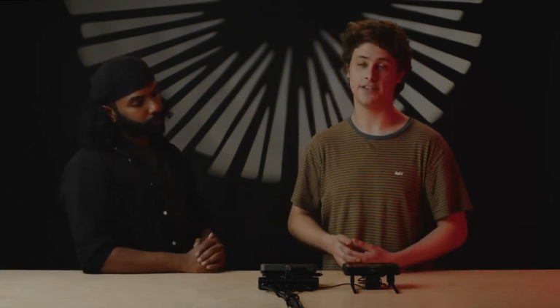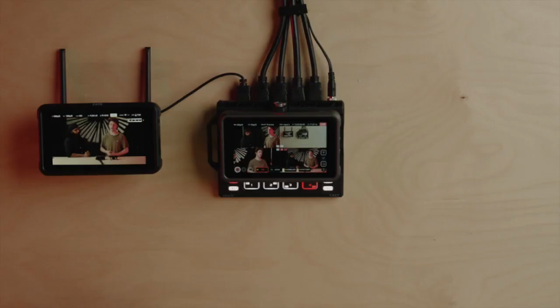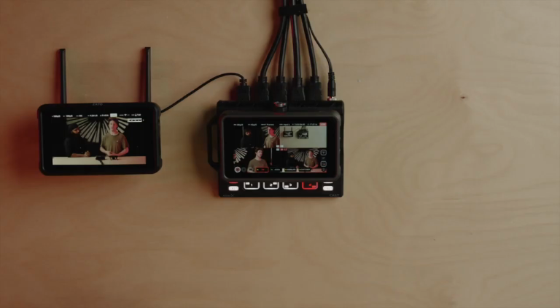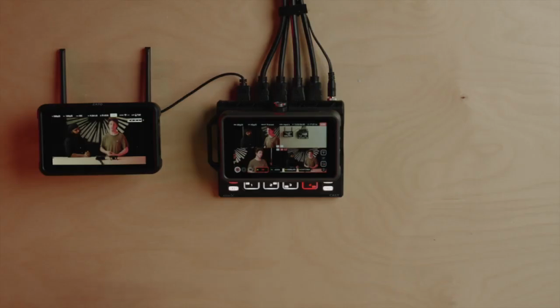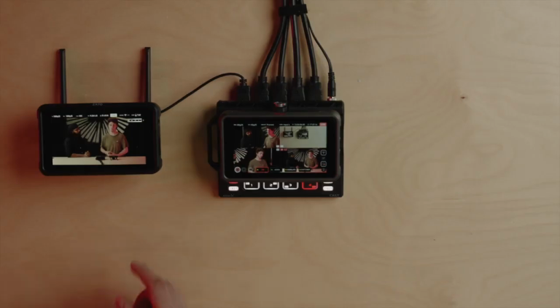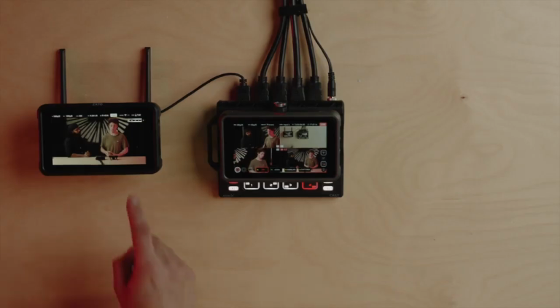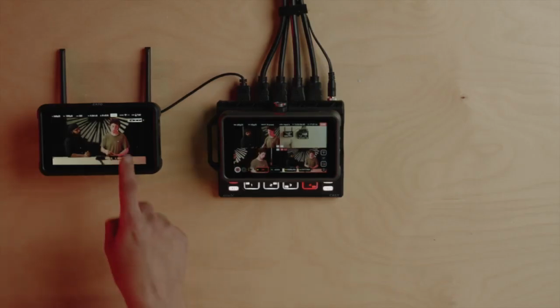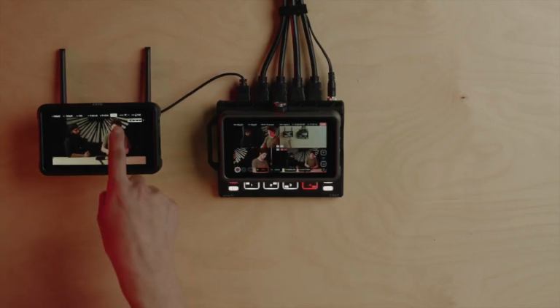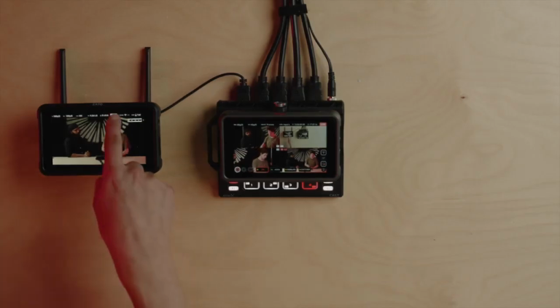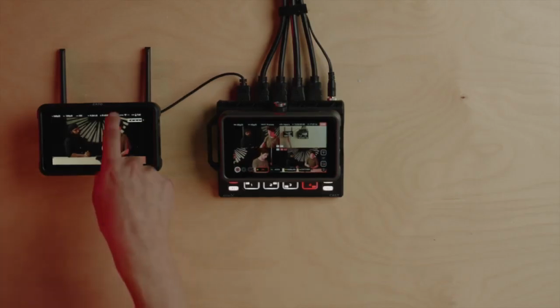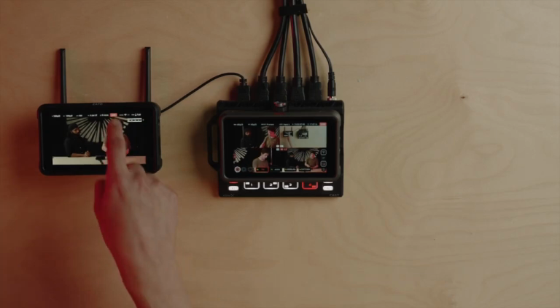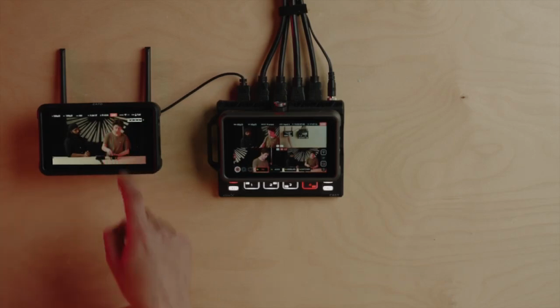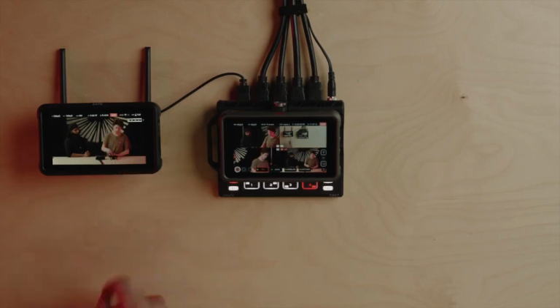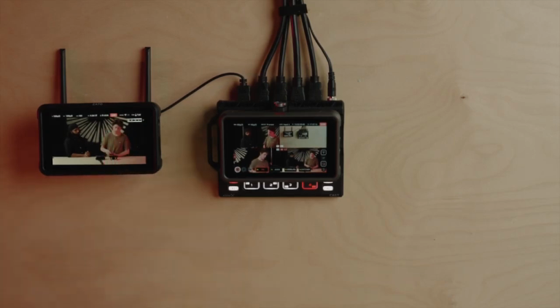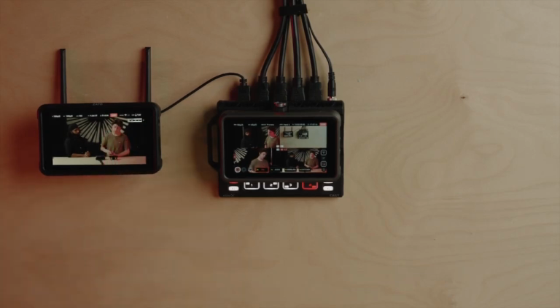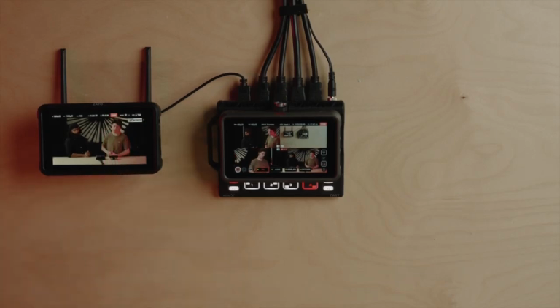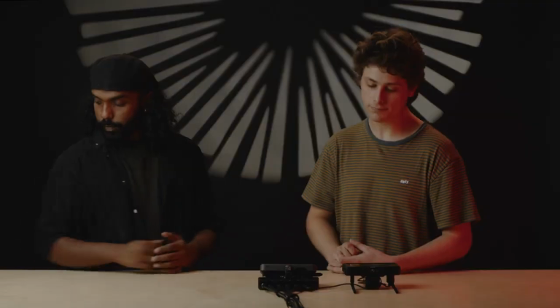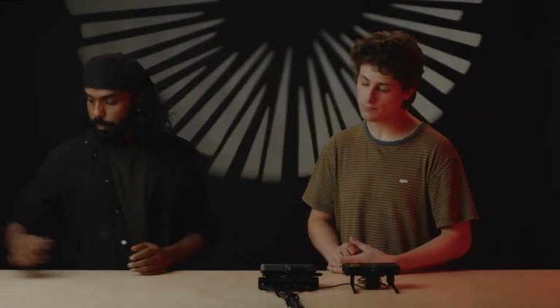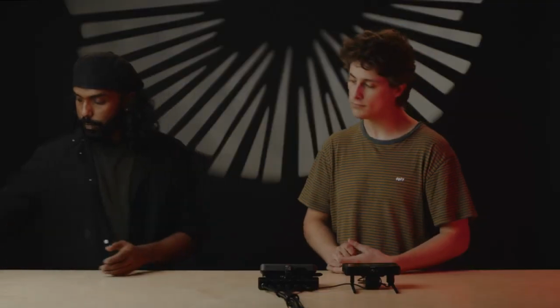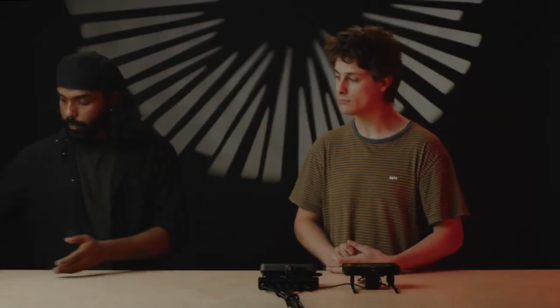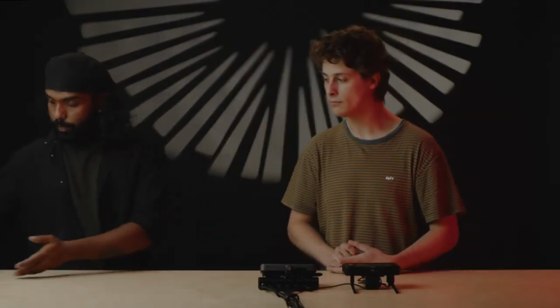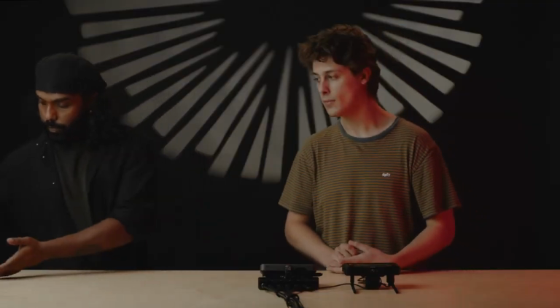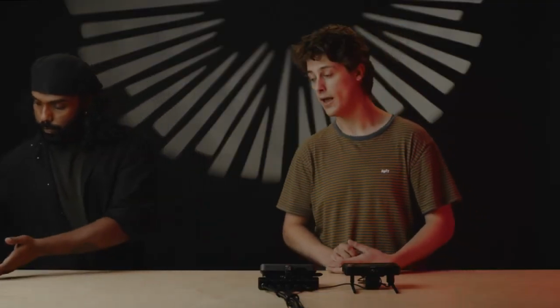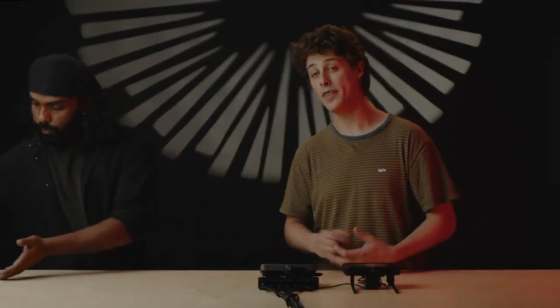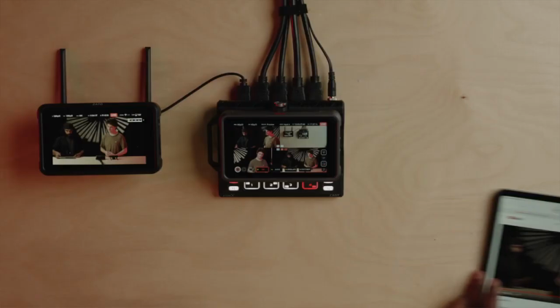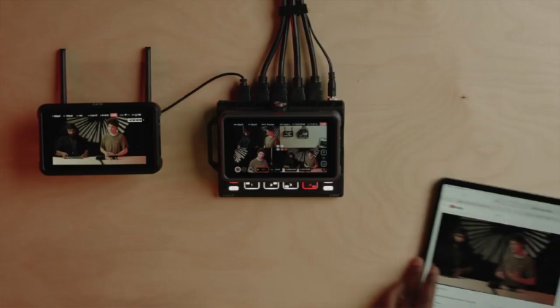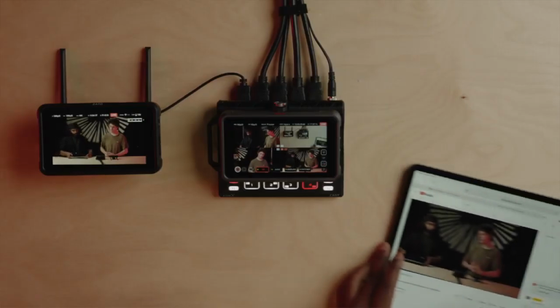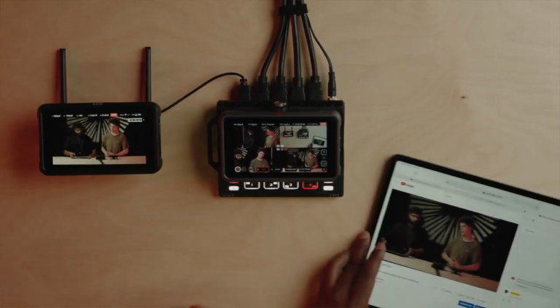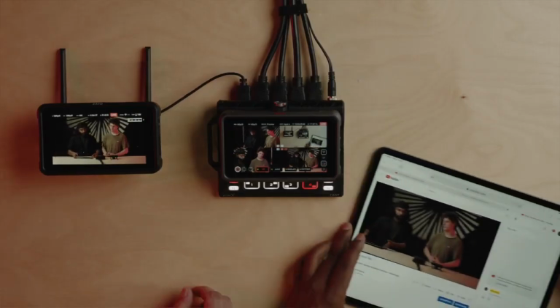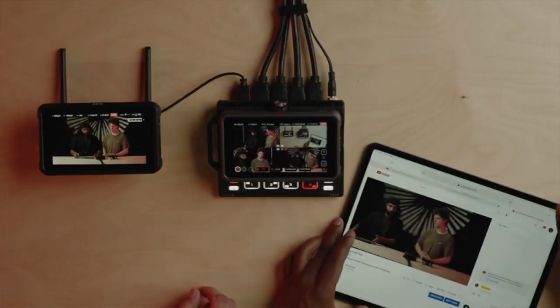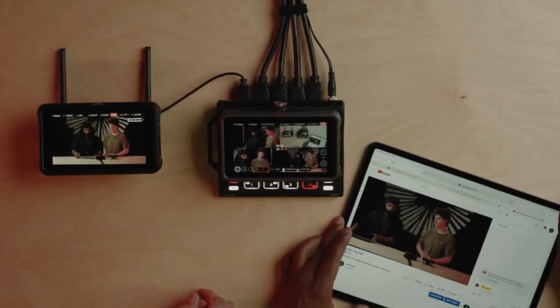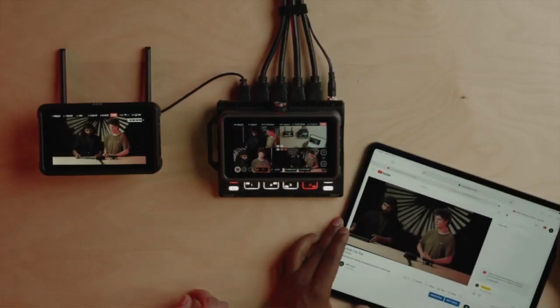It's this simple — you just tap the live button and that will commence your live stream.